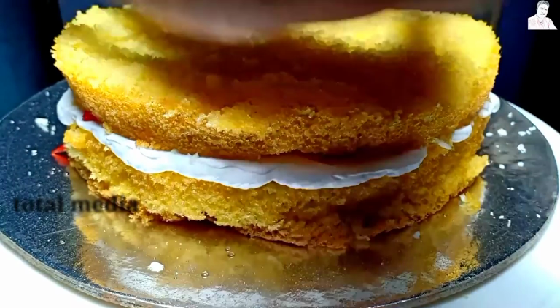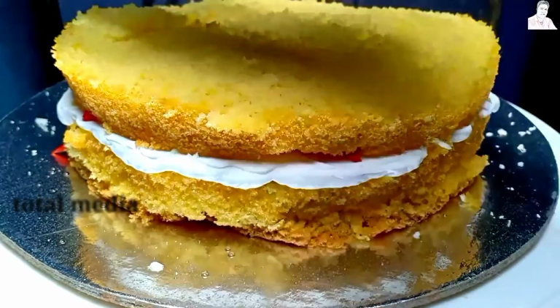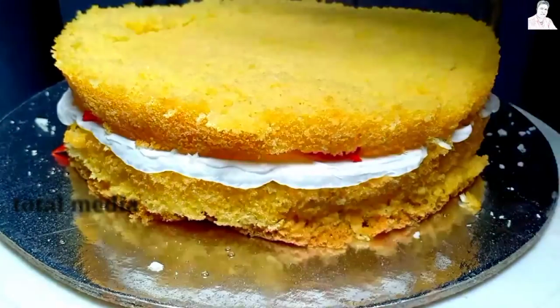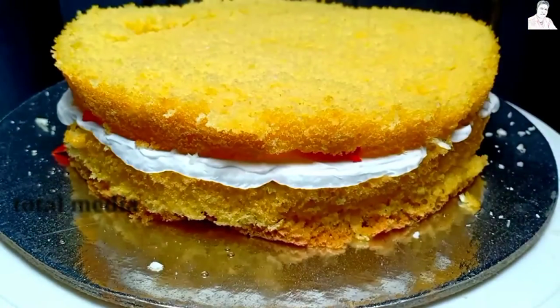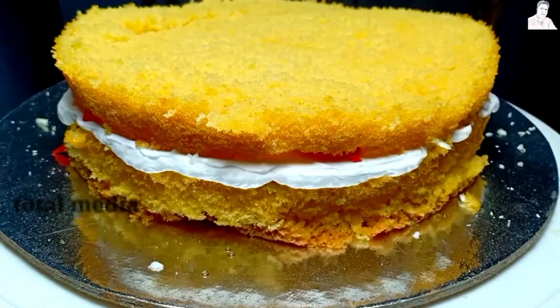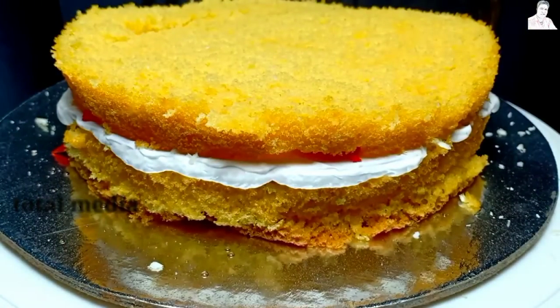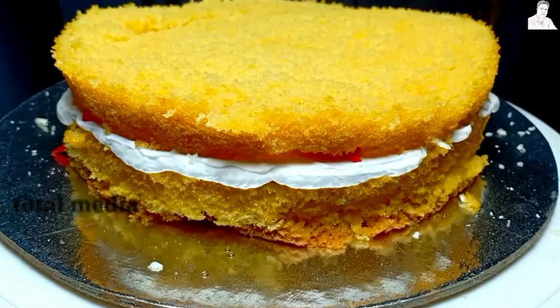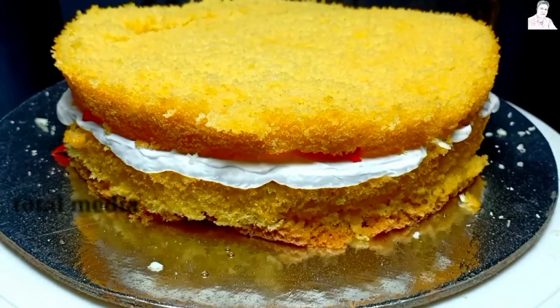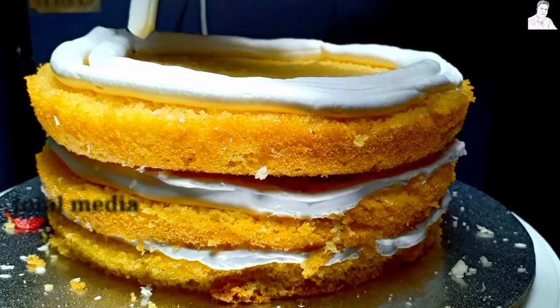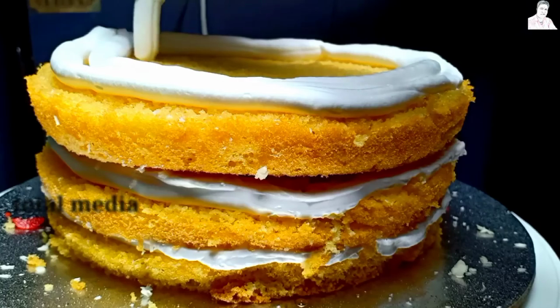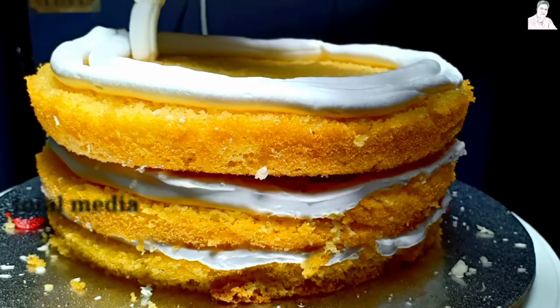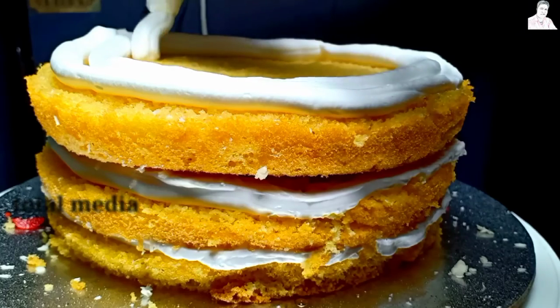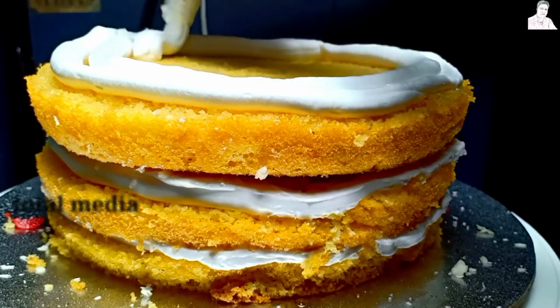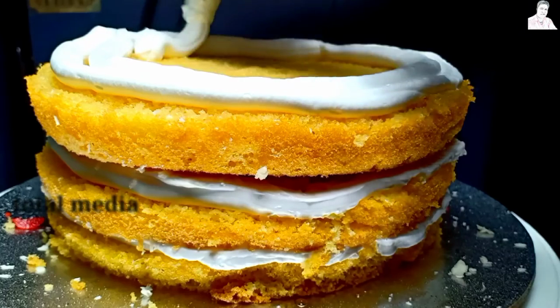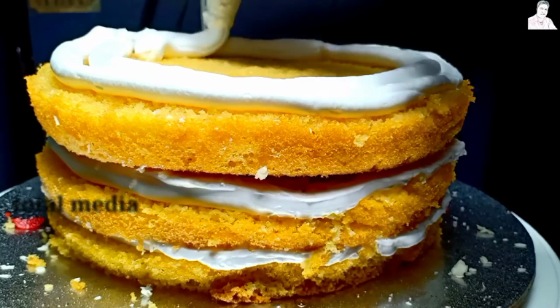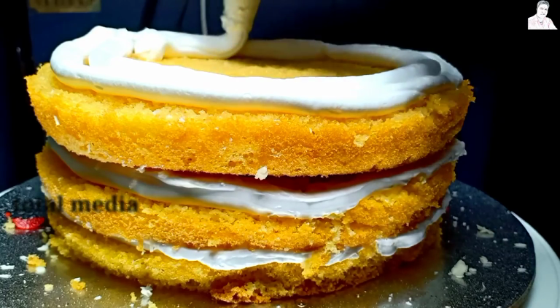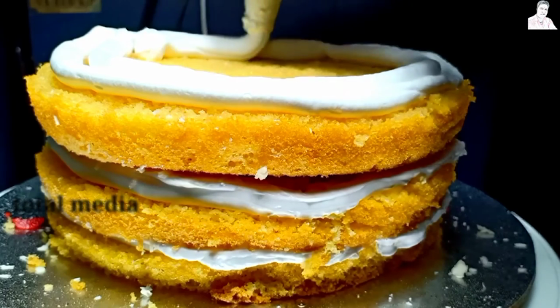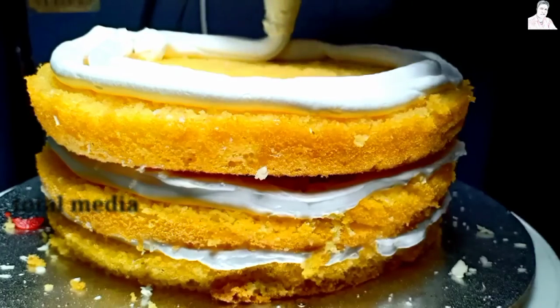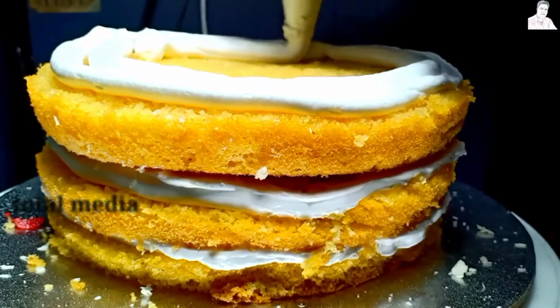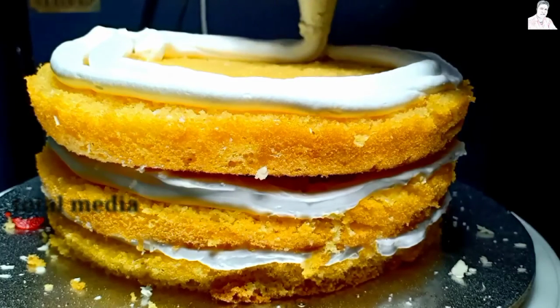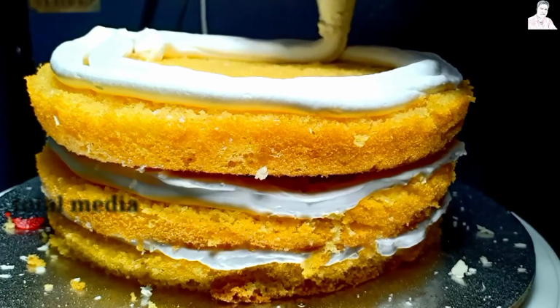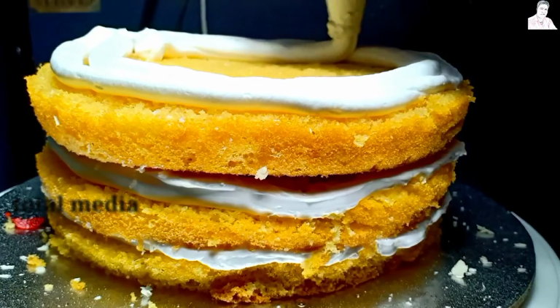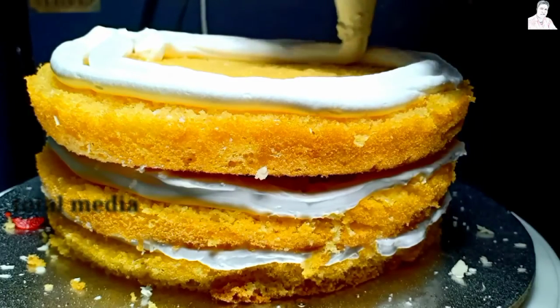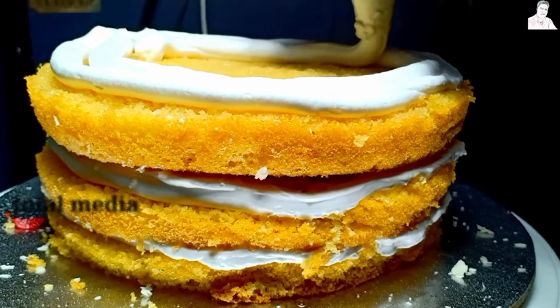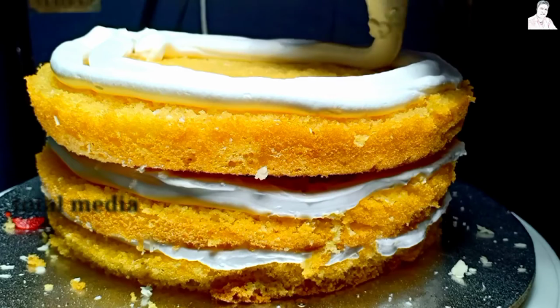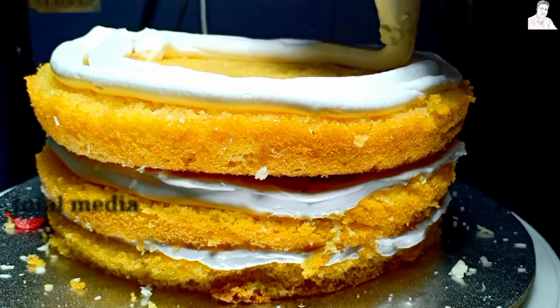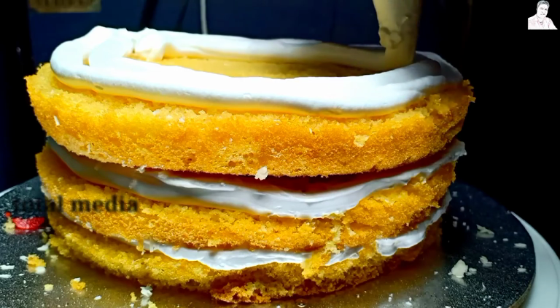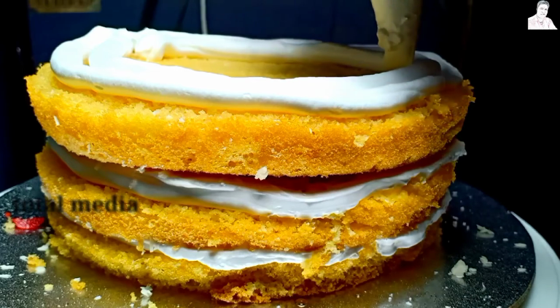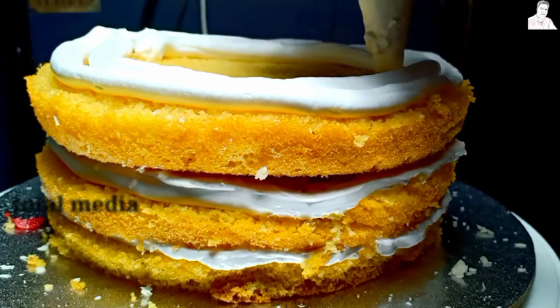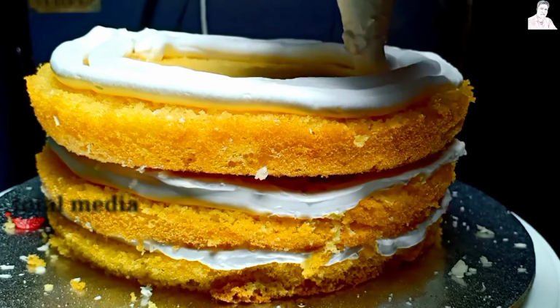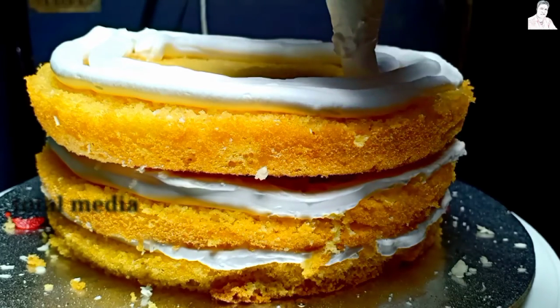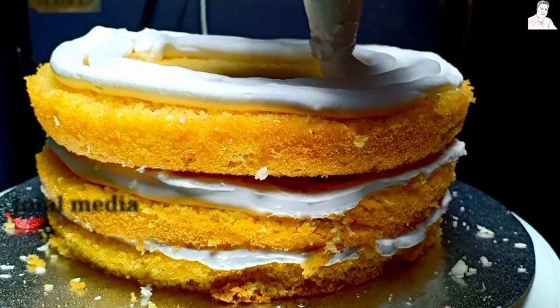This is the first layer. We will make the first layer, then the second layer. This is the last layer at the bottom.